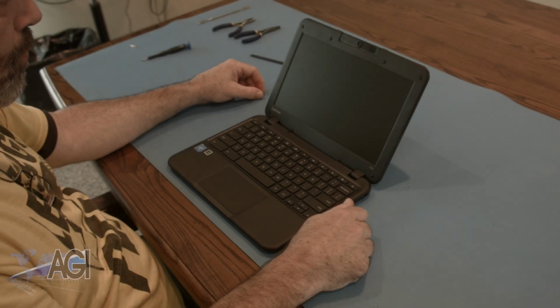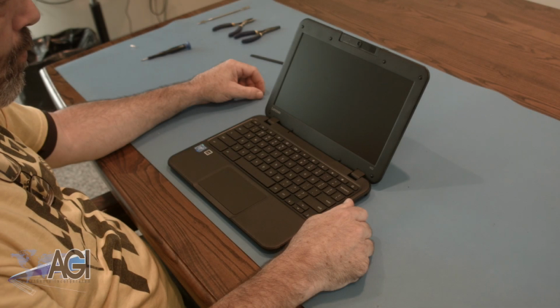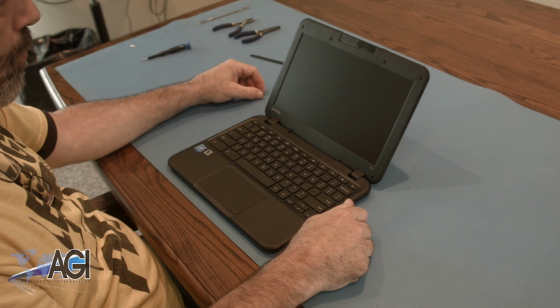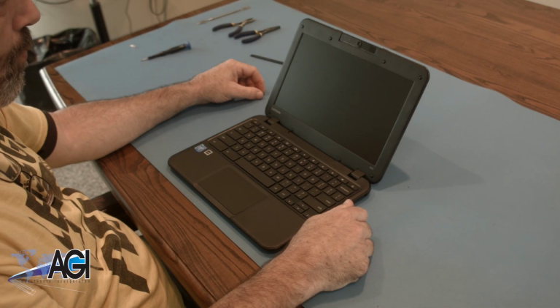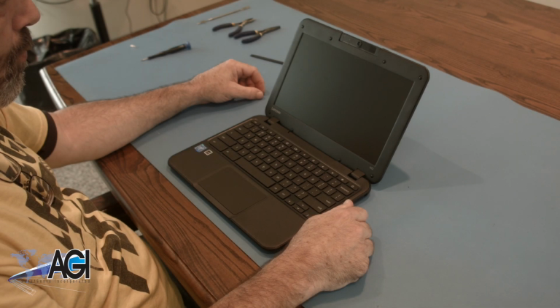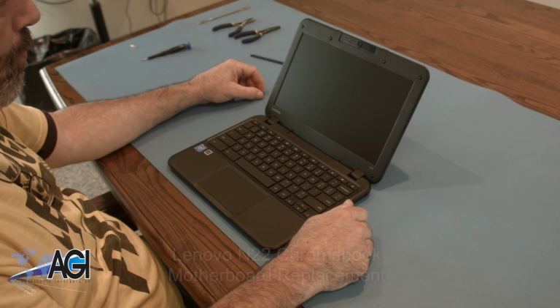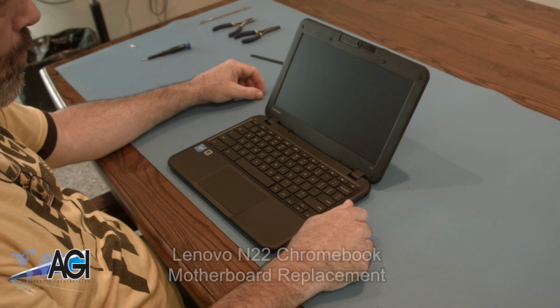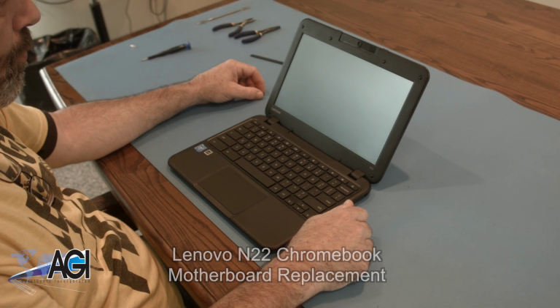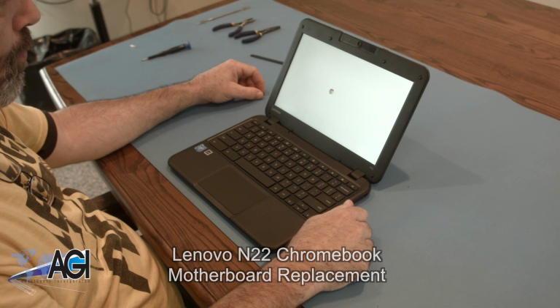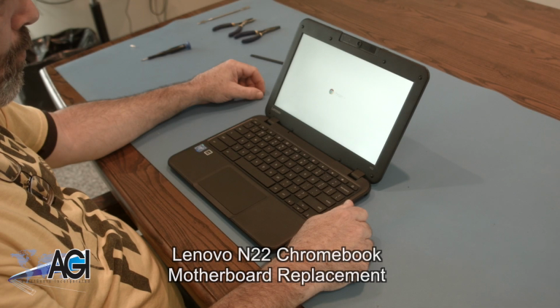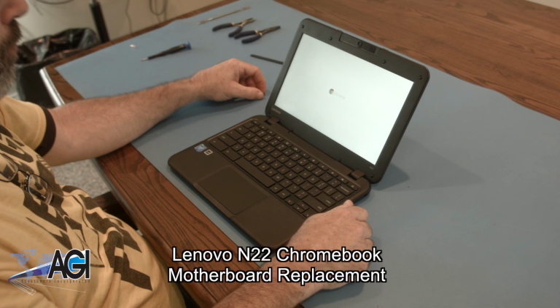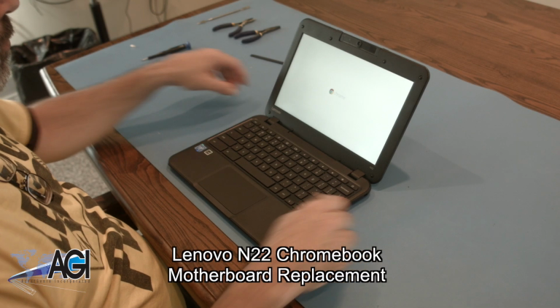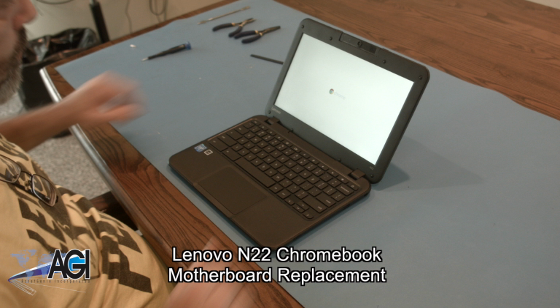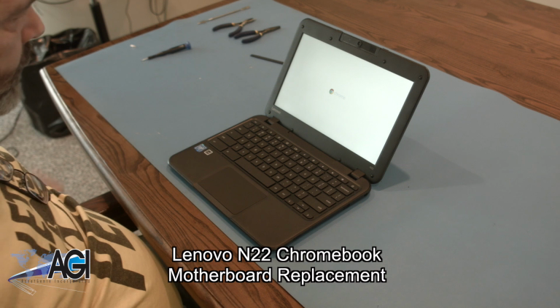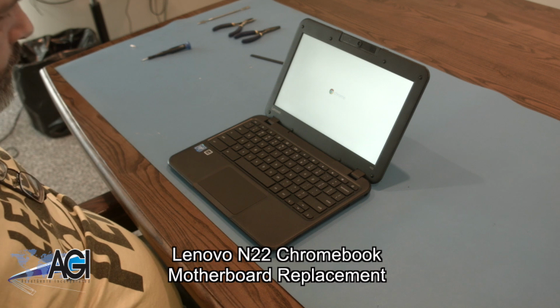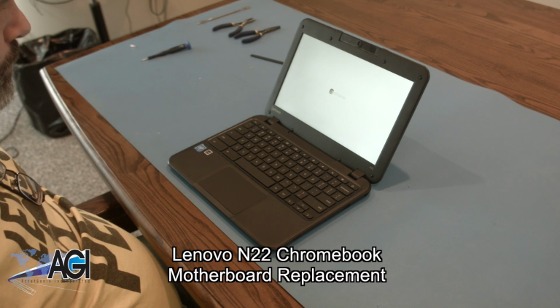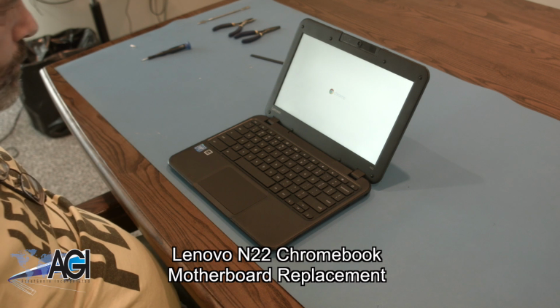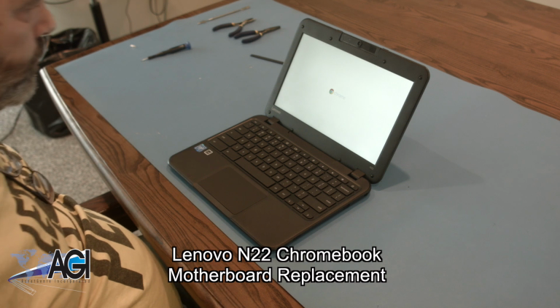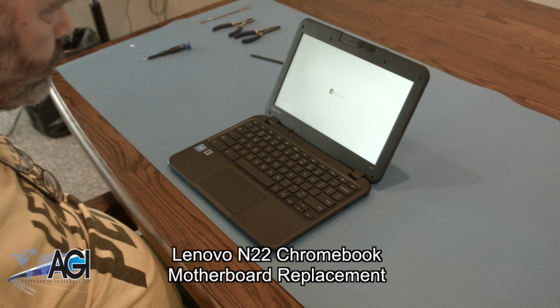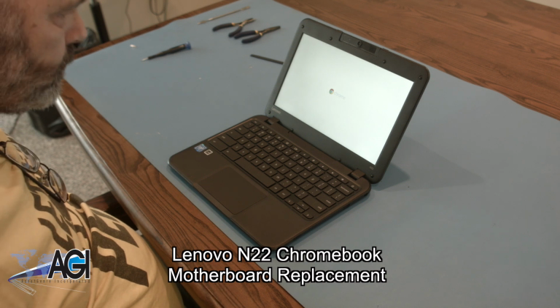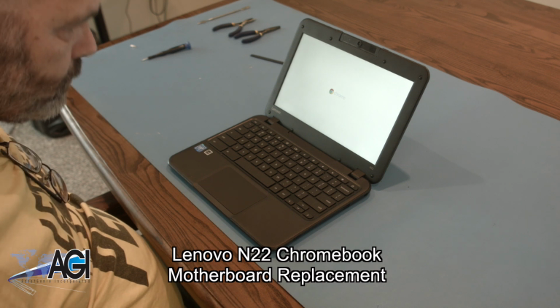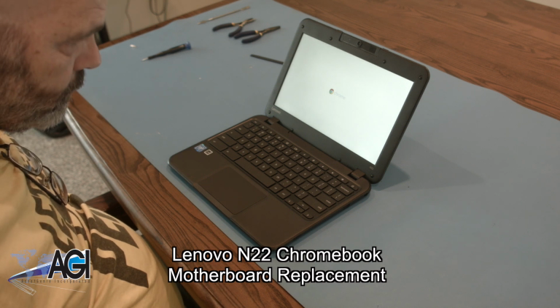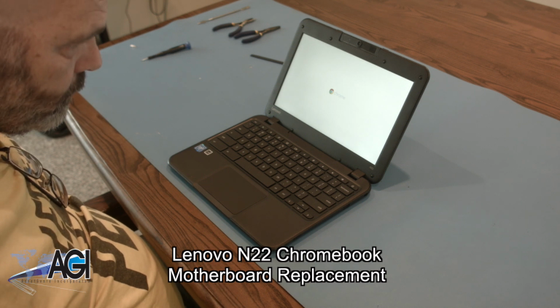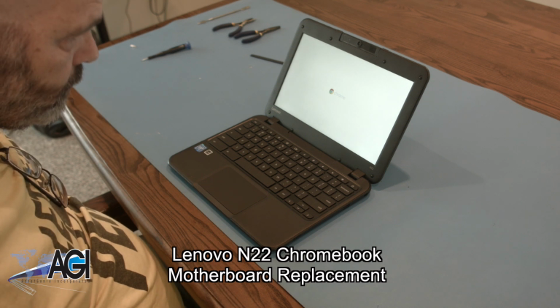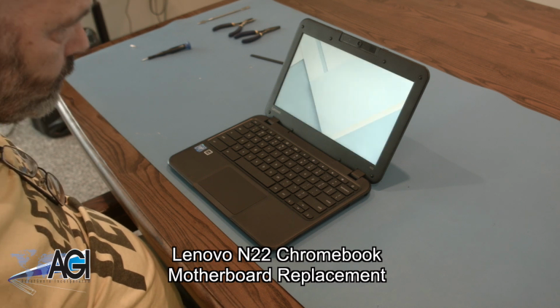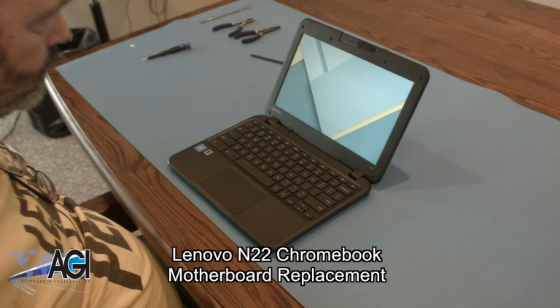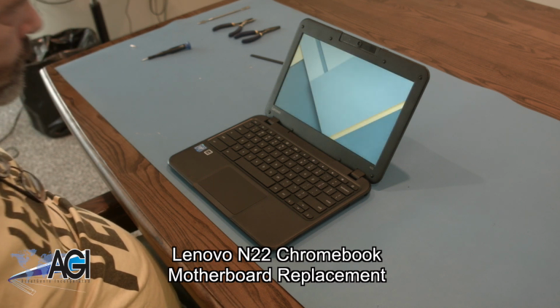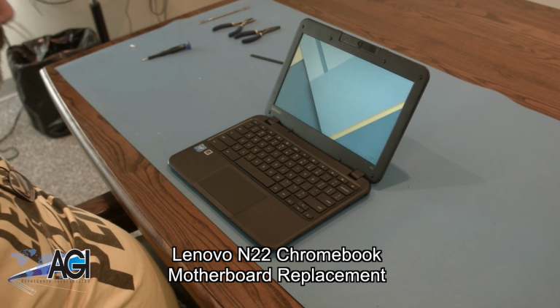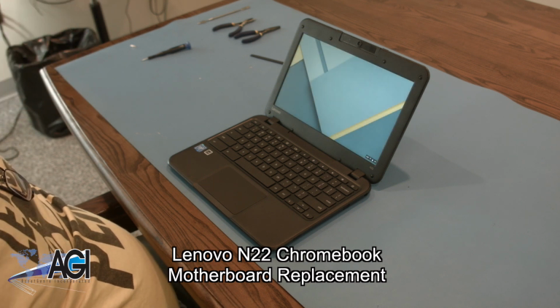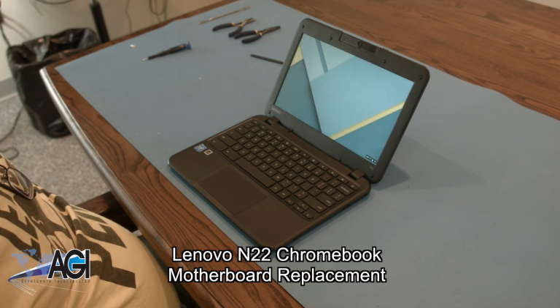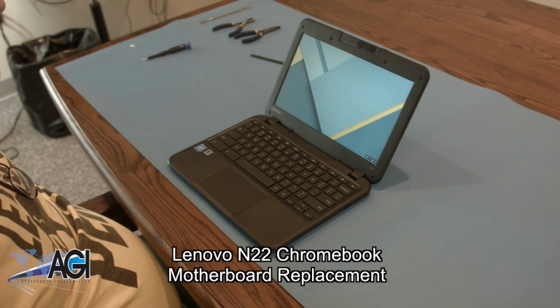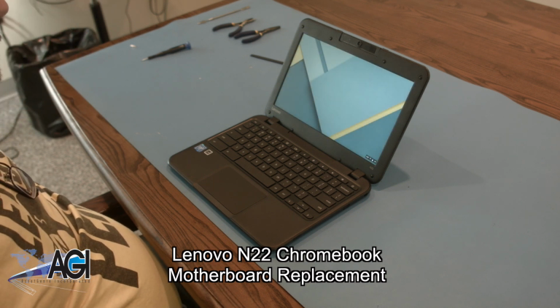Hello, today we'll be showing you how to replace the motherboard in a Lenovo N22 Chromebook.